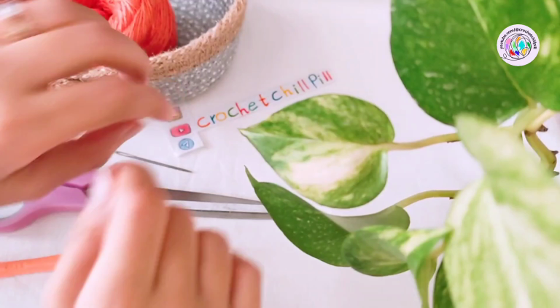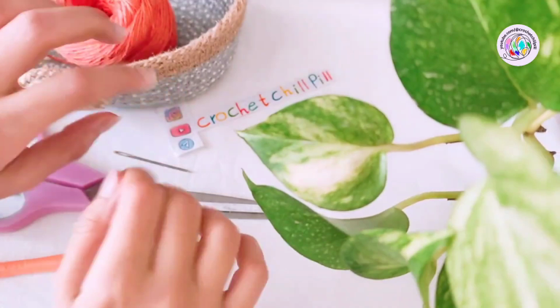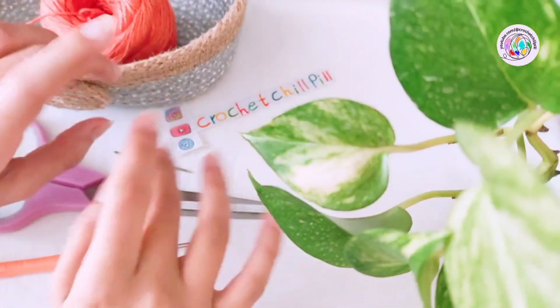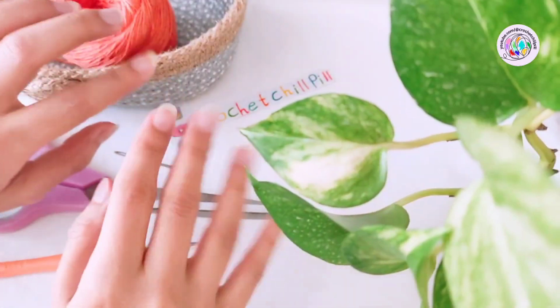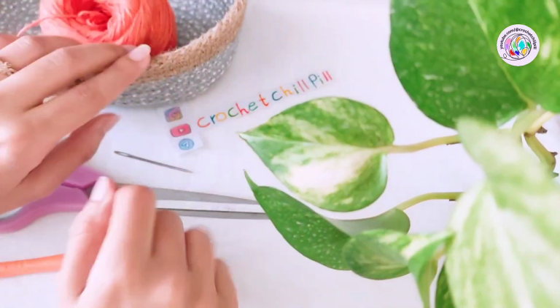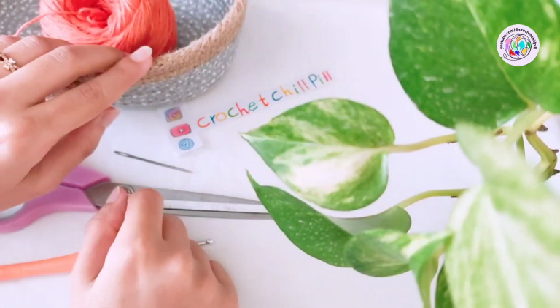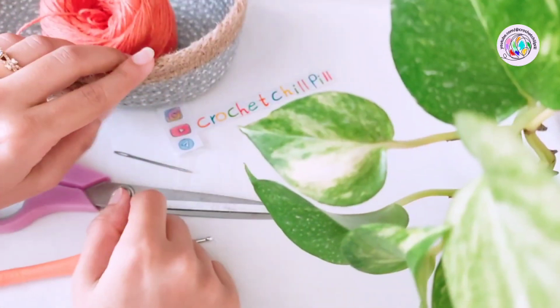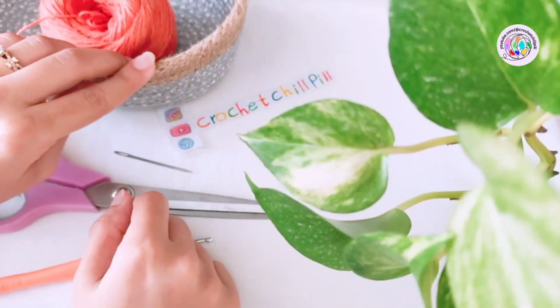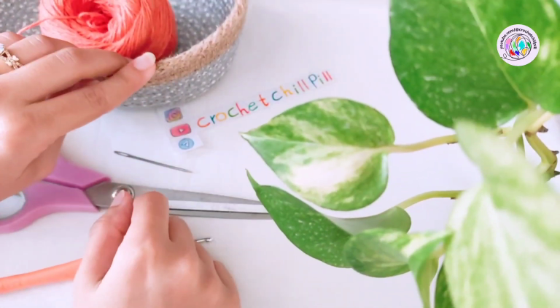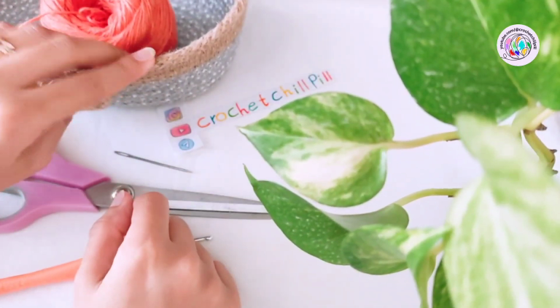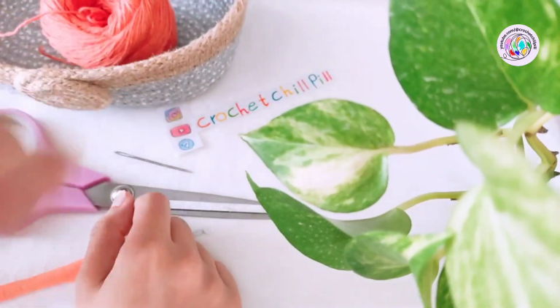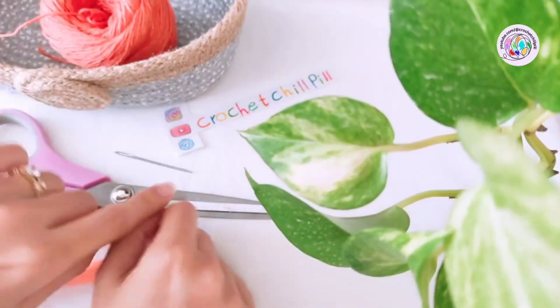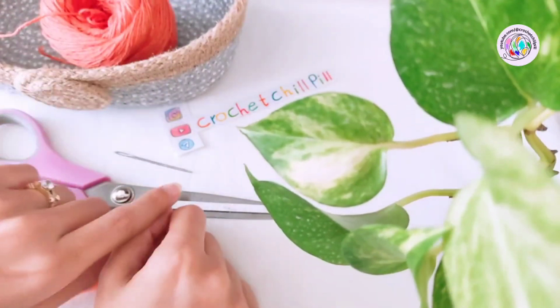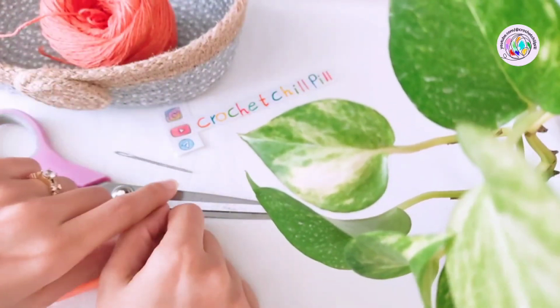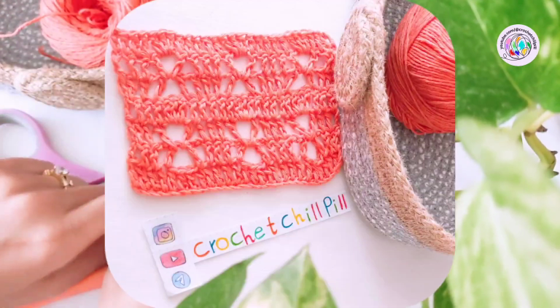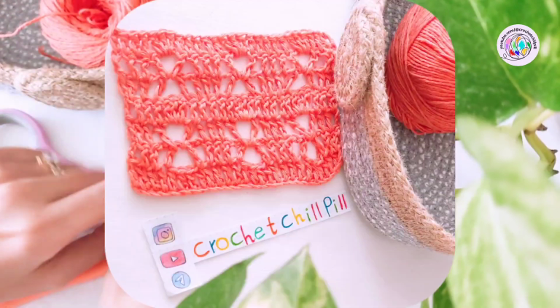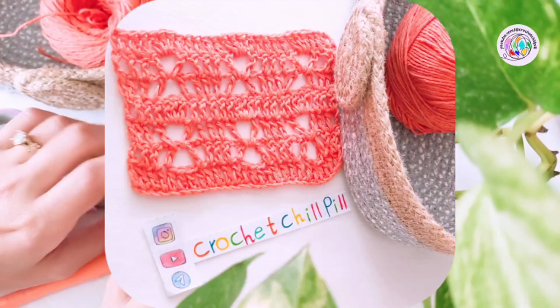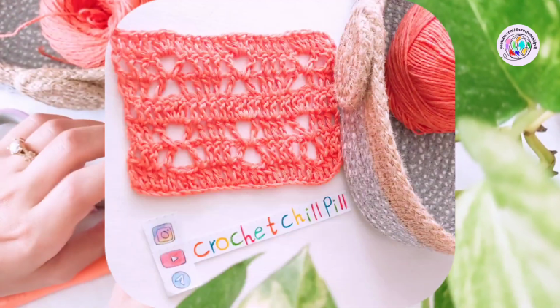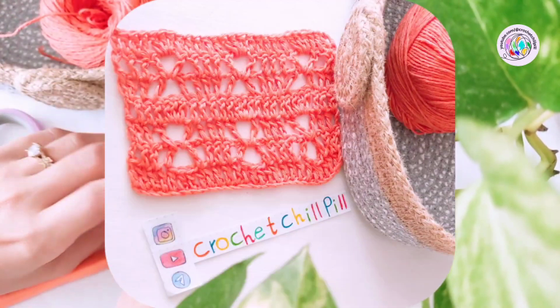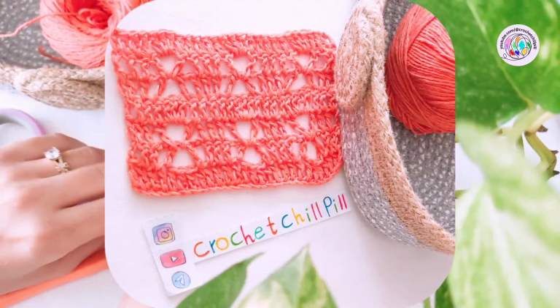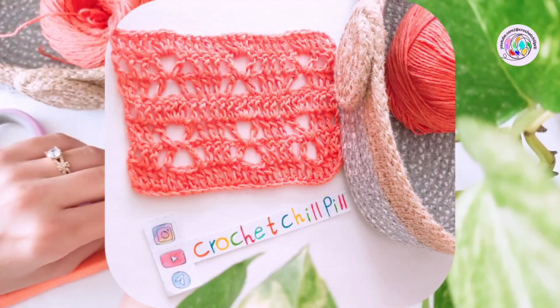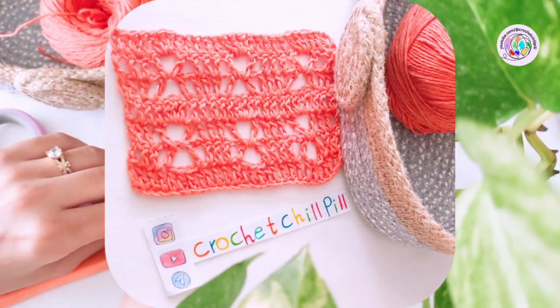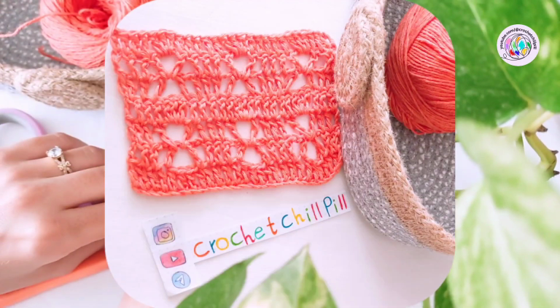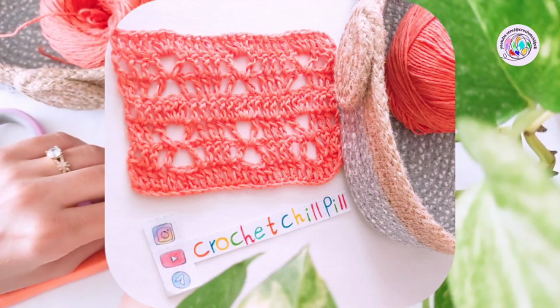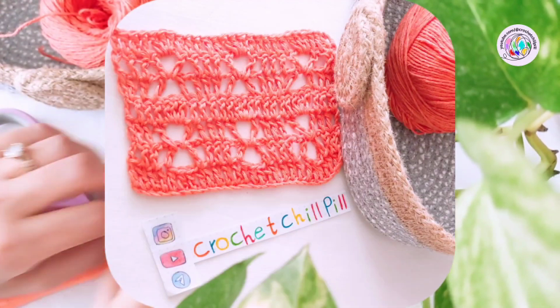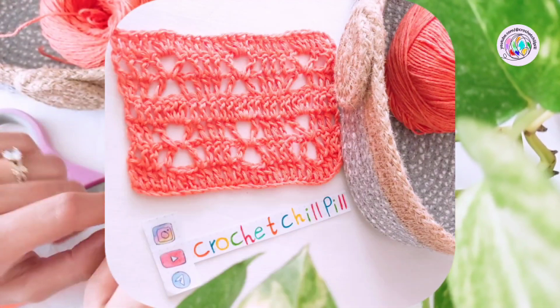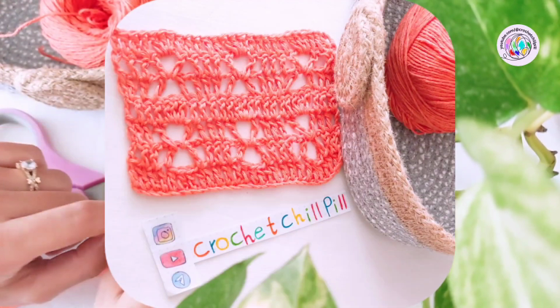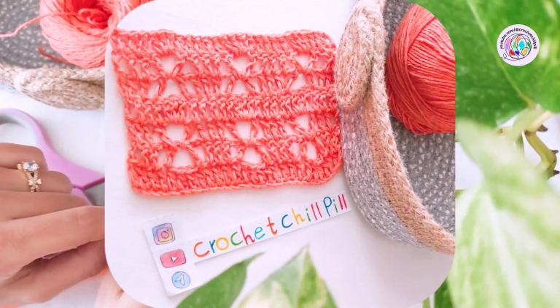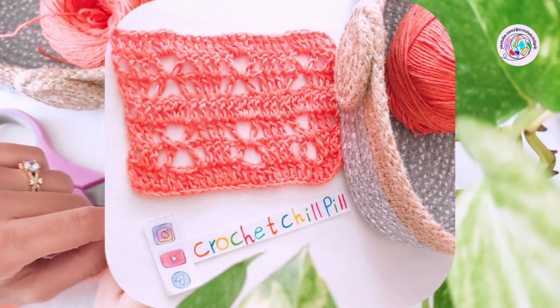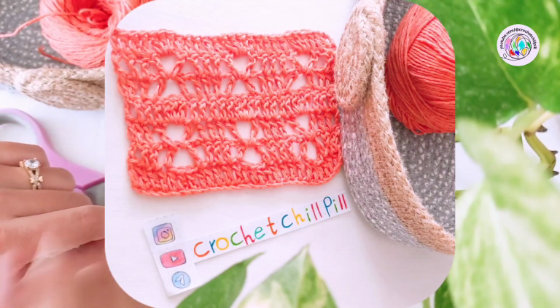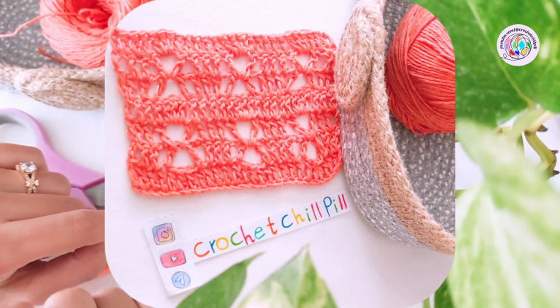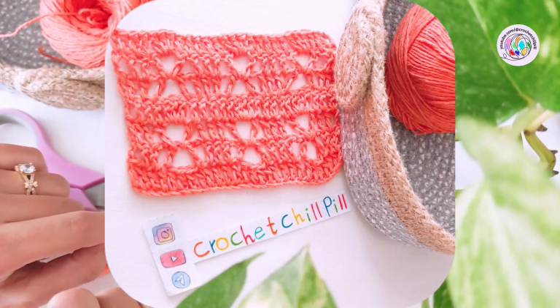Hi guys, this is Maryam from Crochet Triple, and today we want to learn how to crochet this pattern.